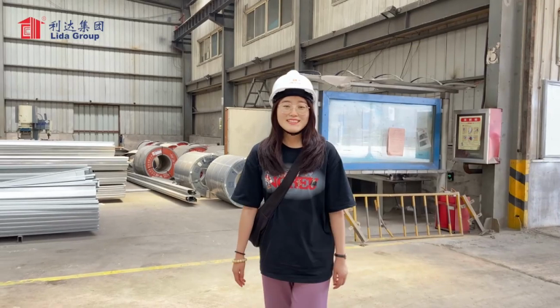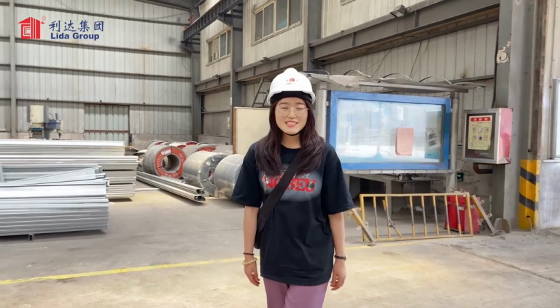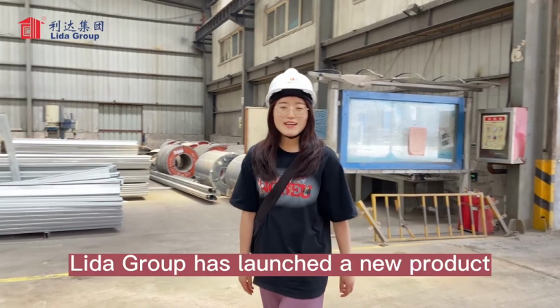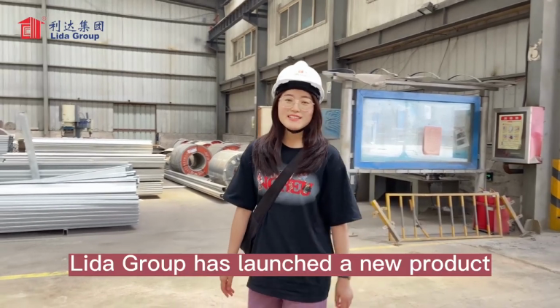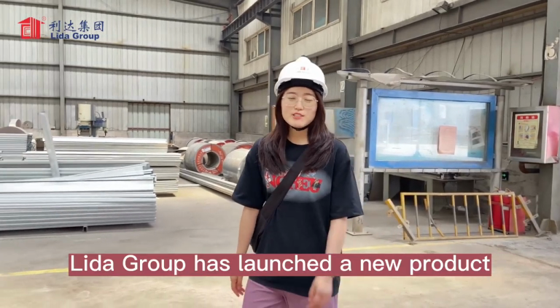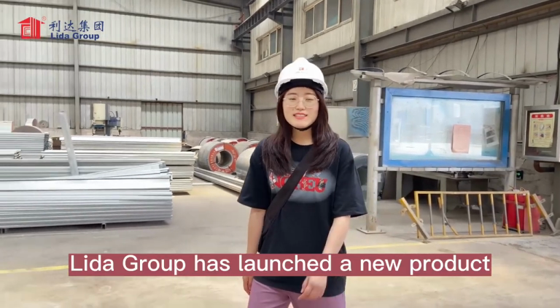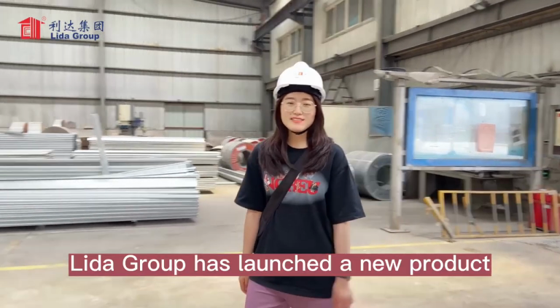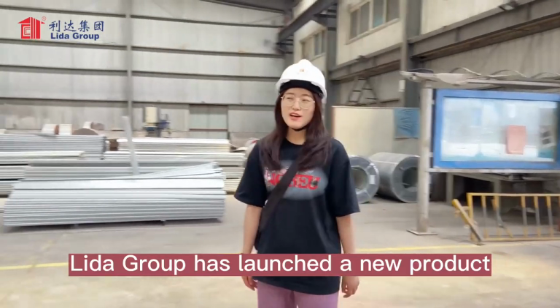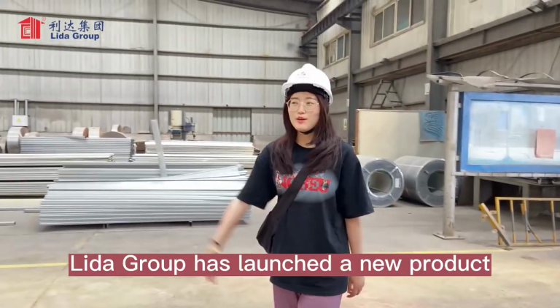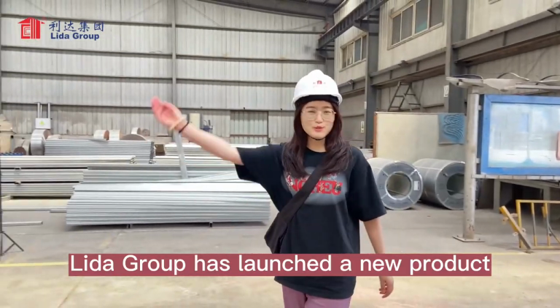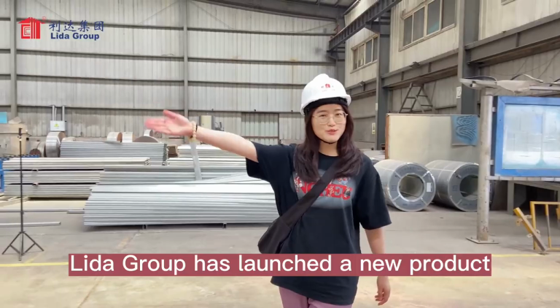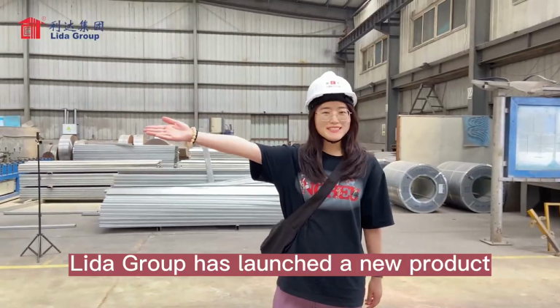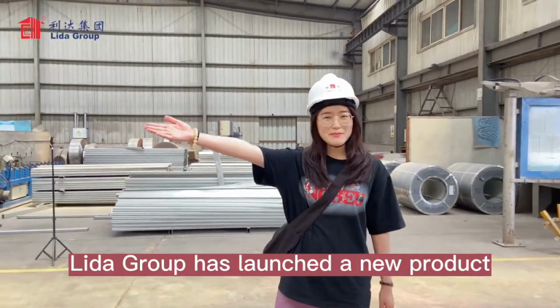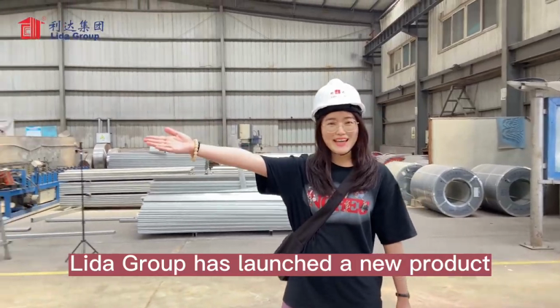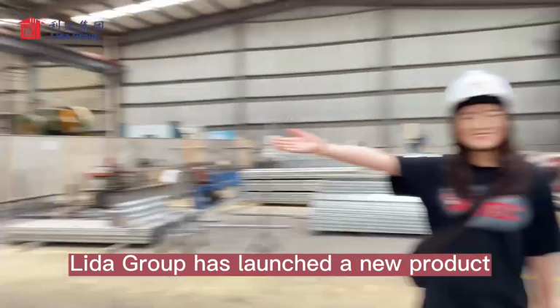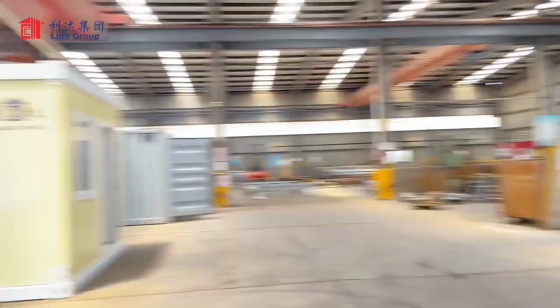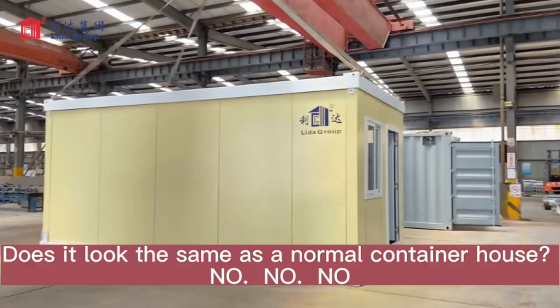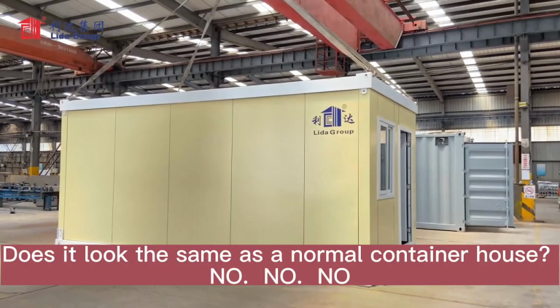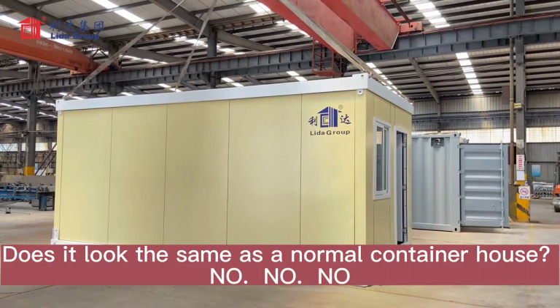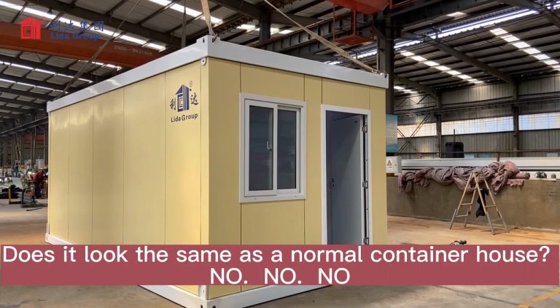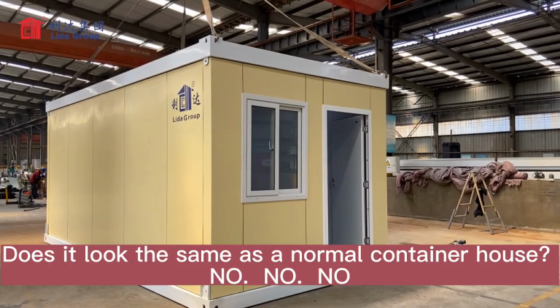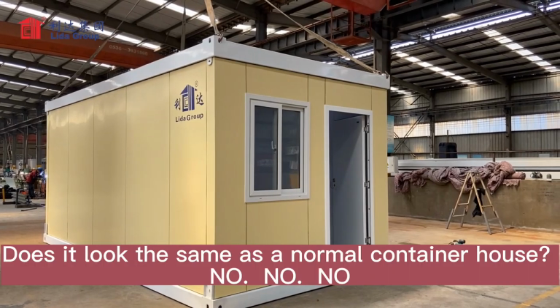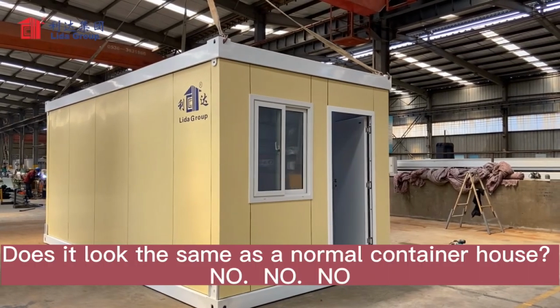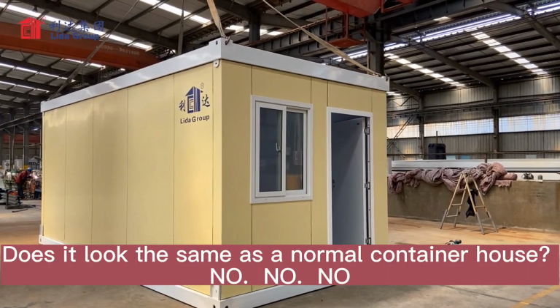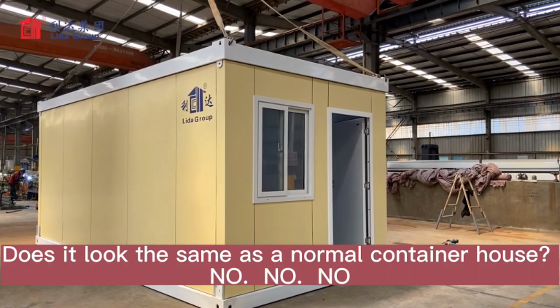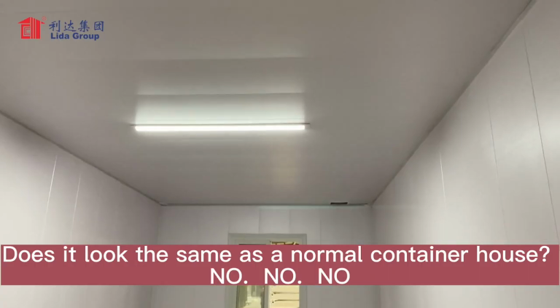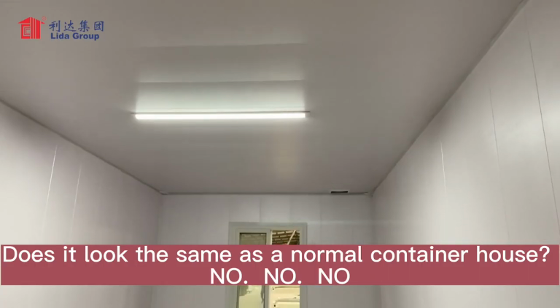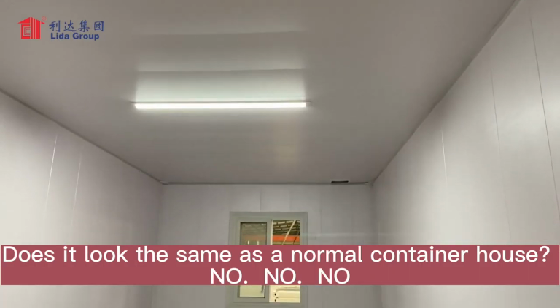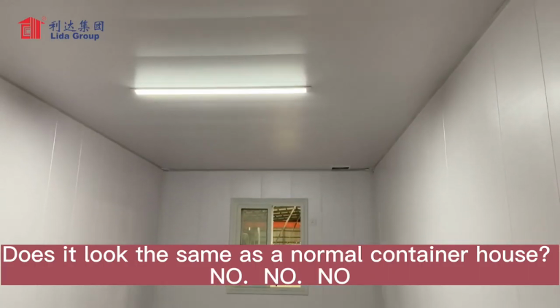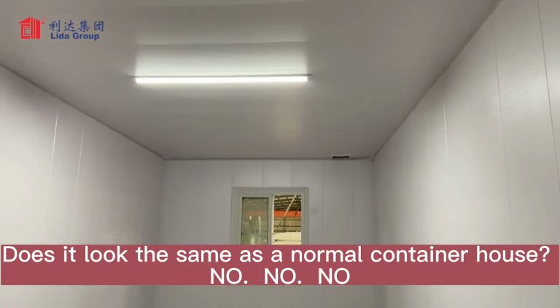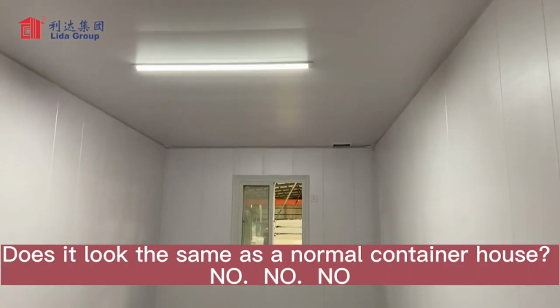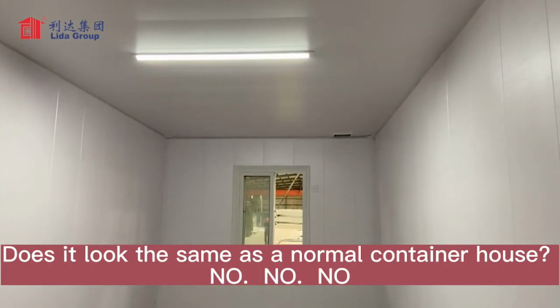Leader Group has launched a new product. Does it look the same as a normal container house?